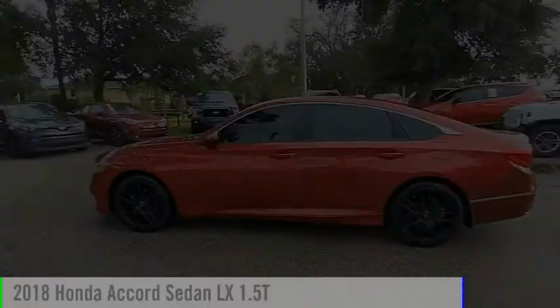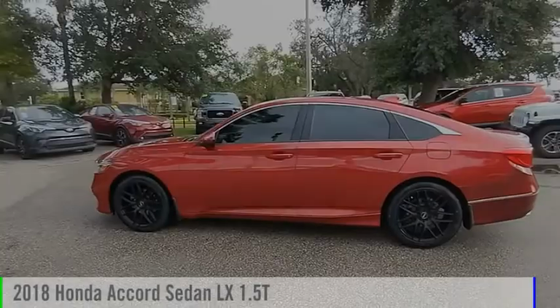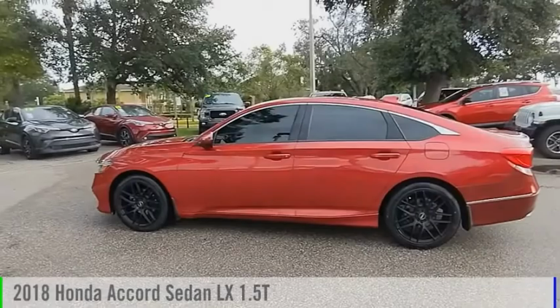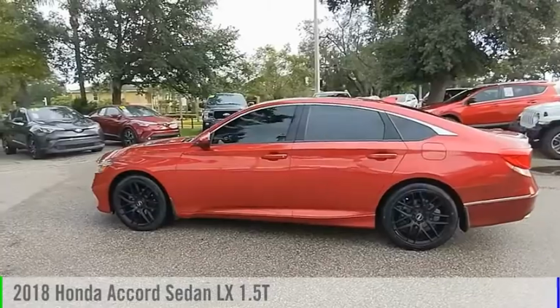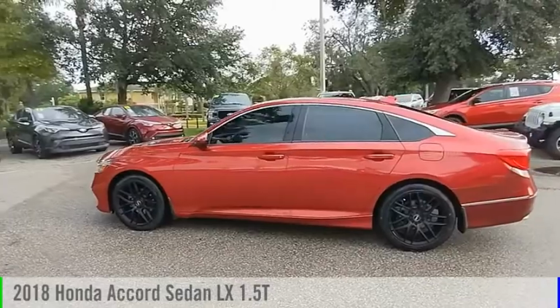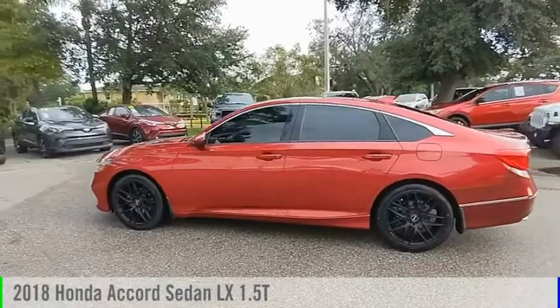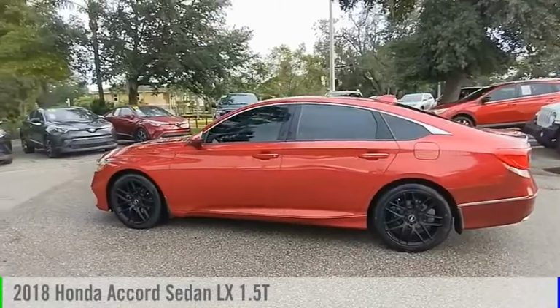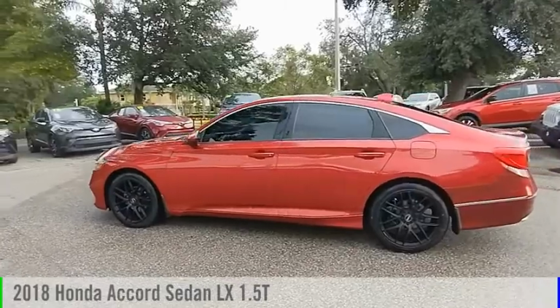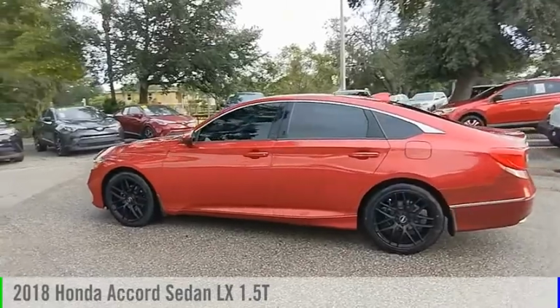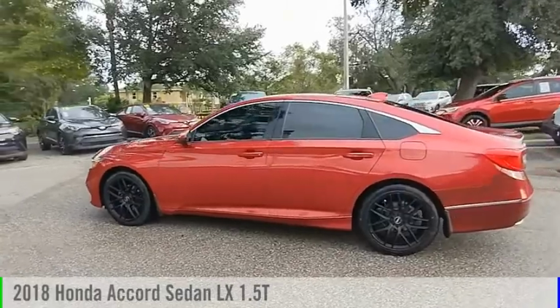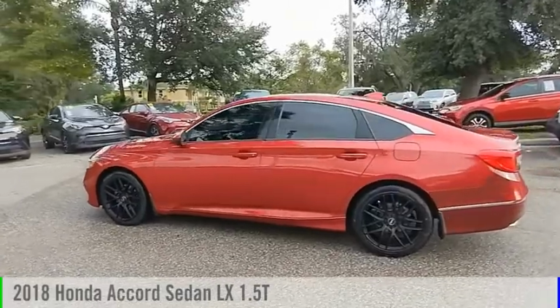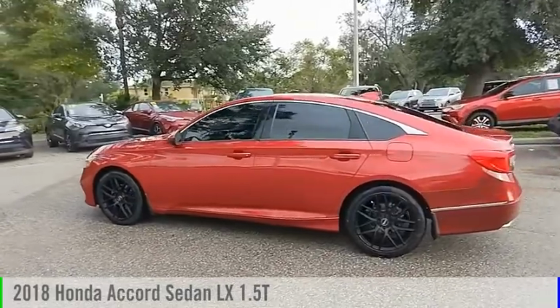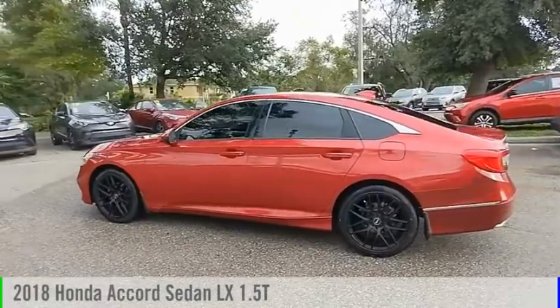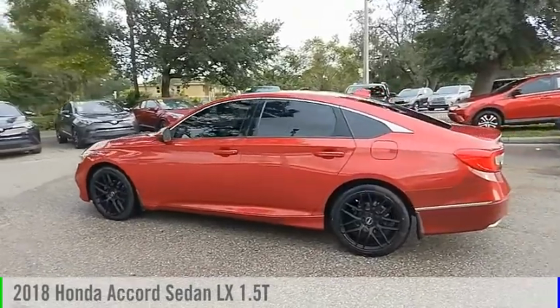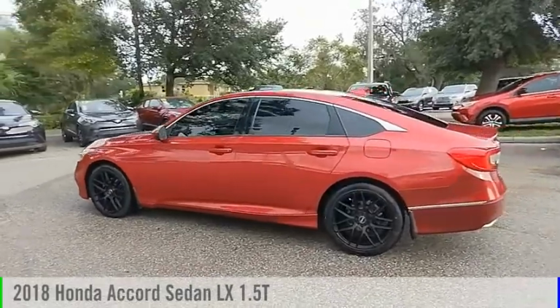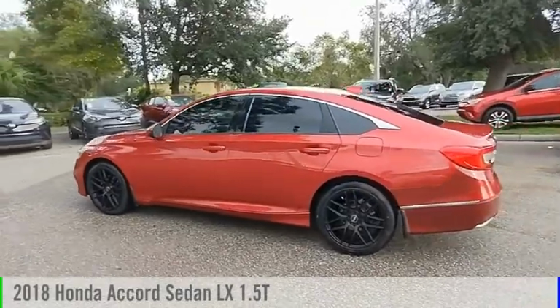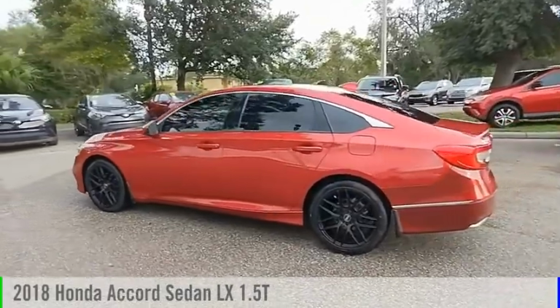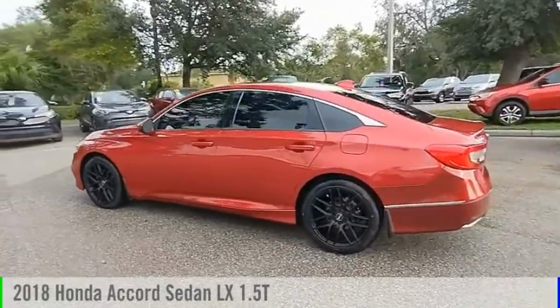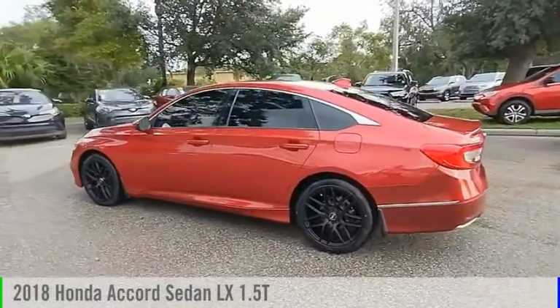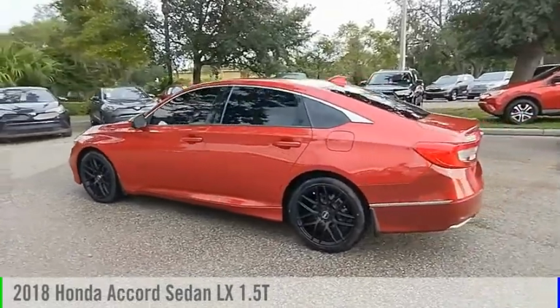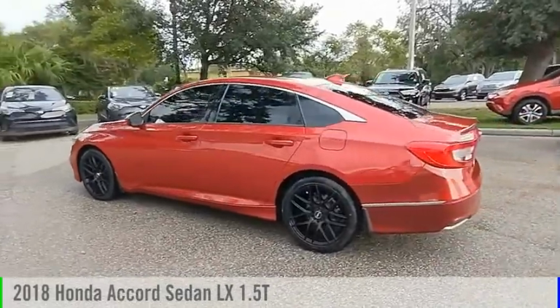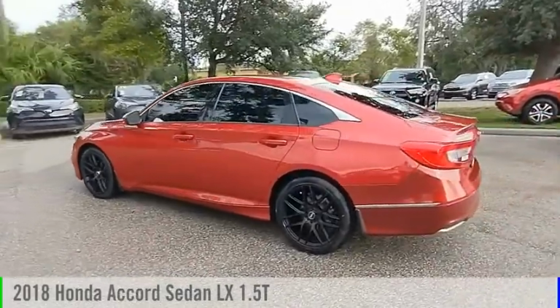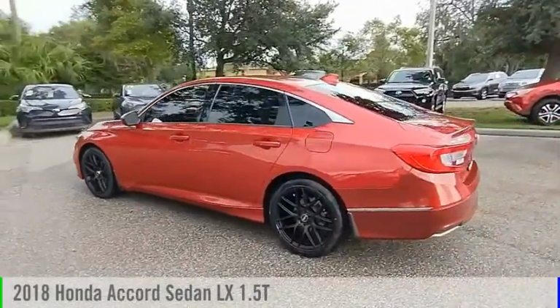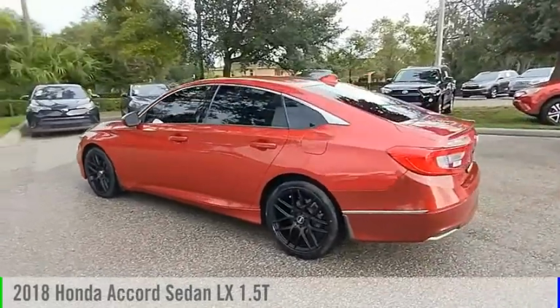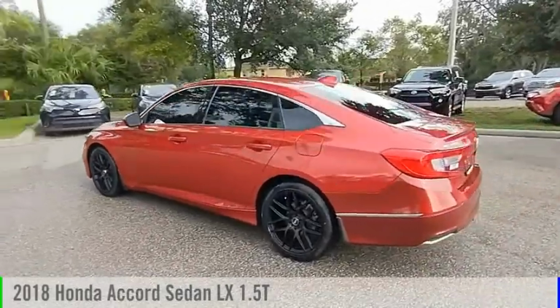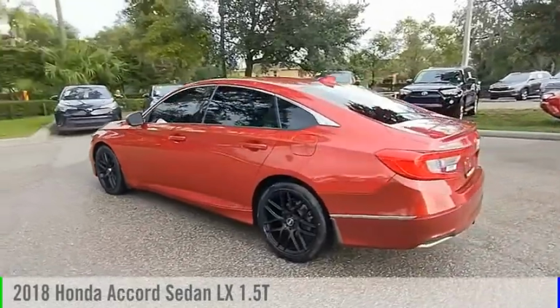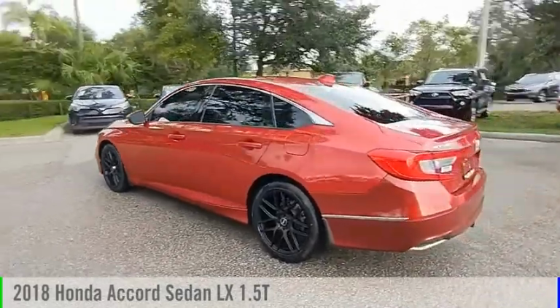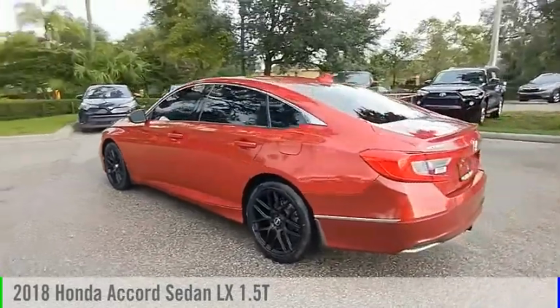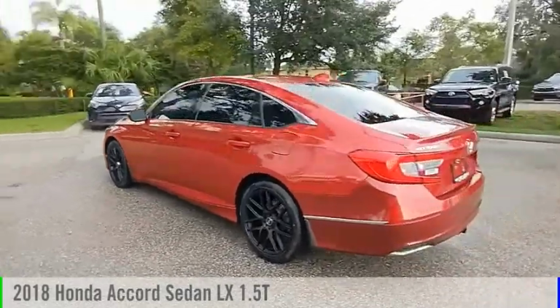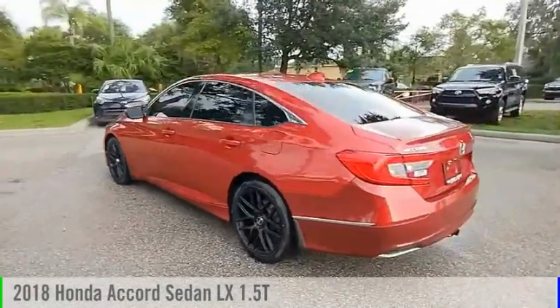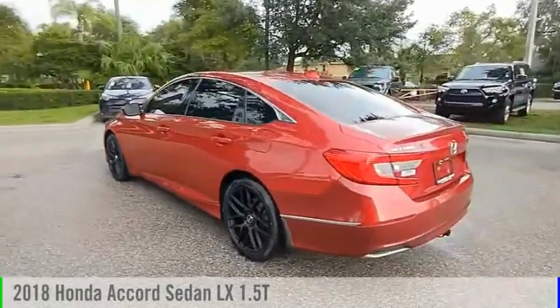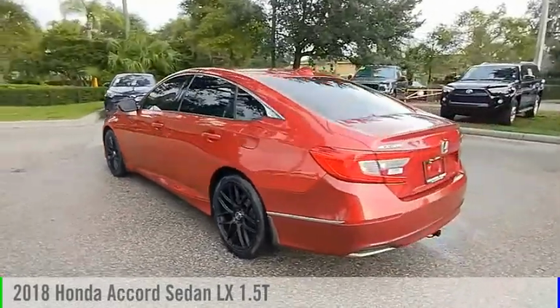Looking for the right vehicle? Check out the 2018 Accord.